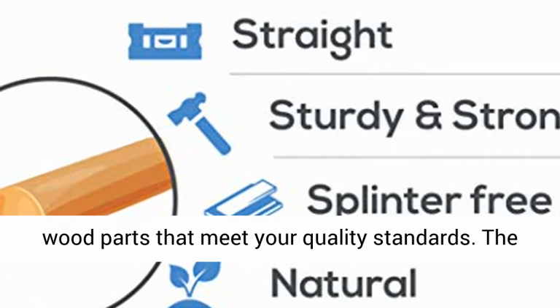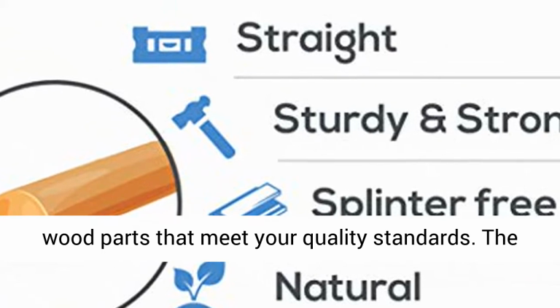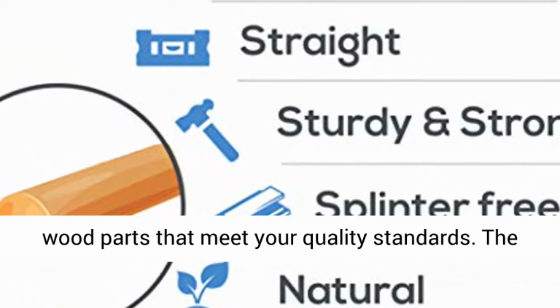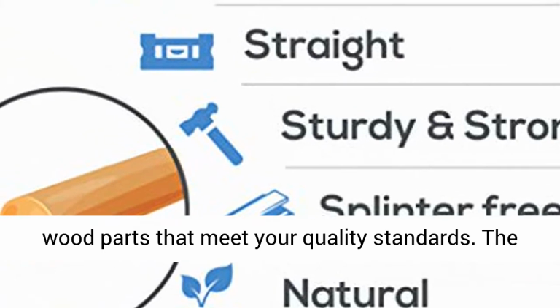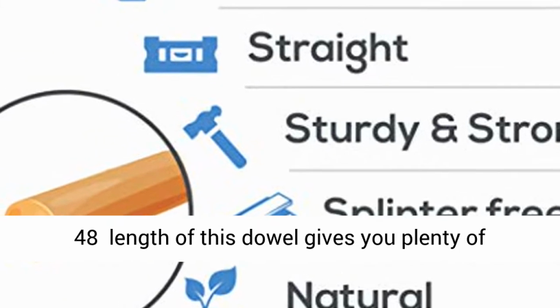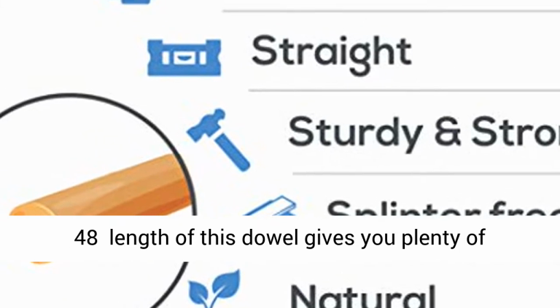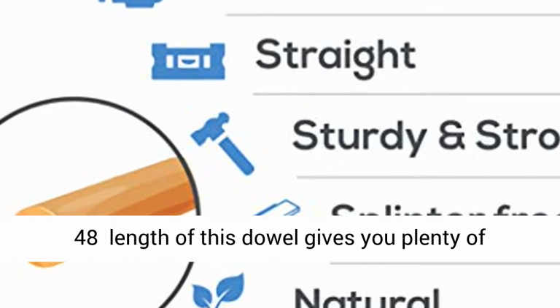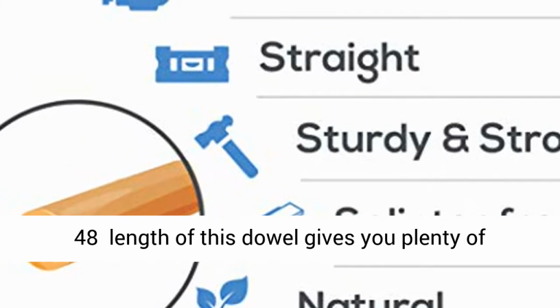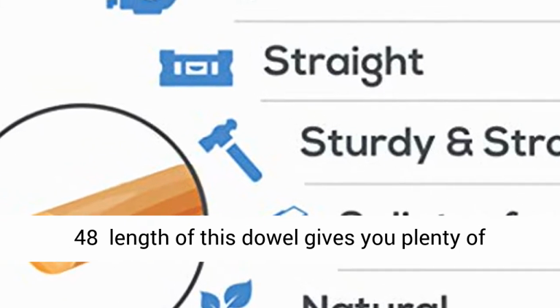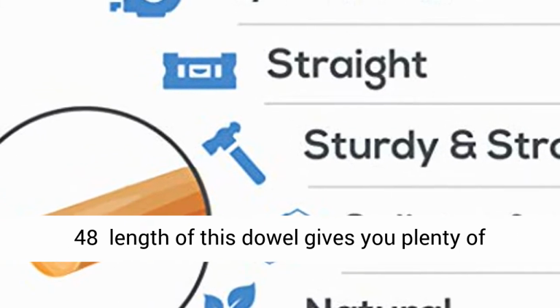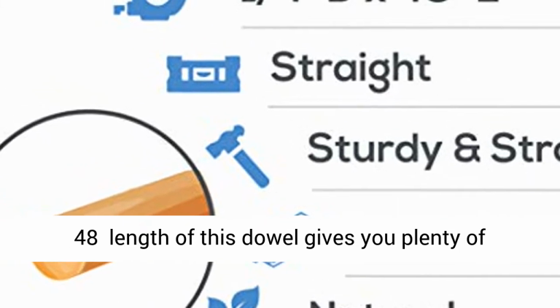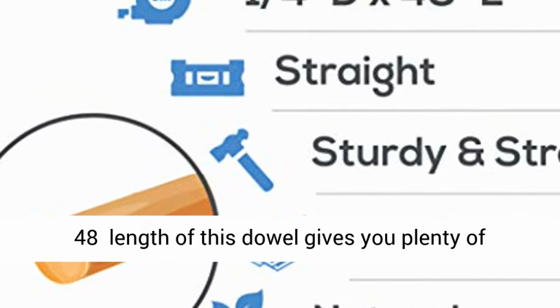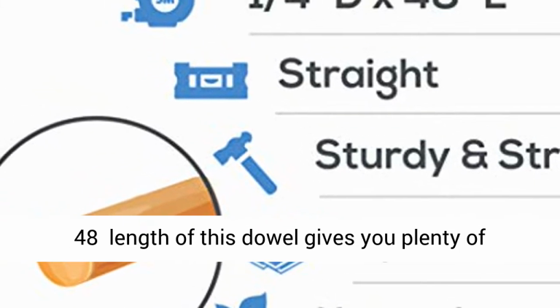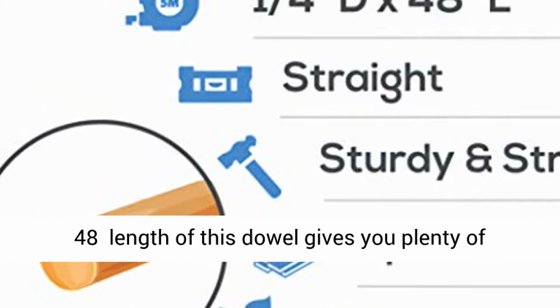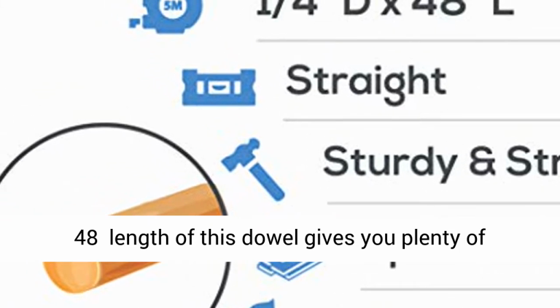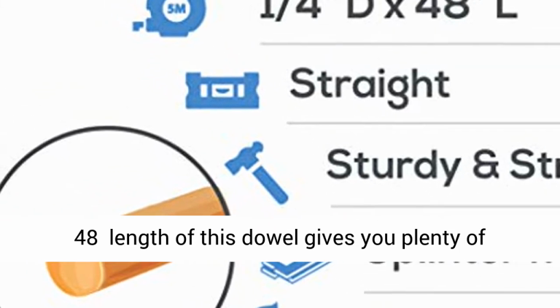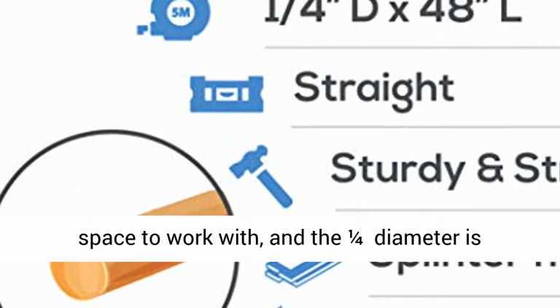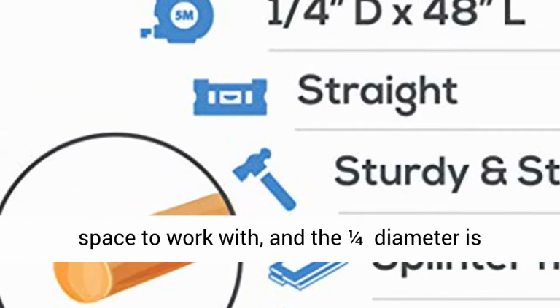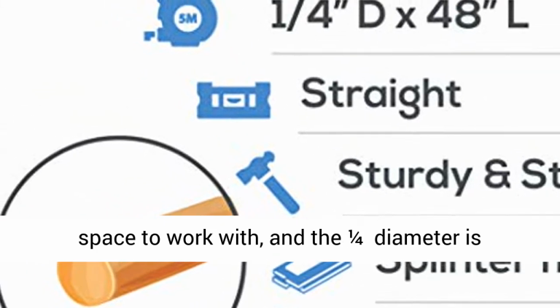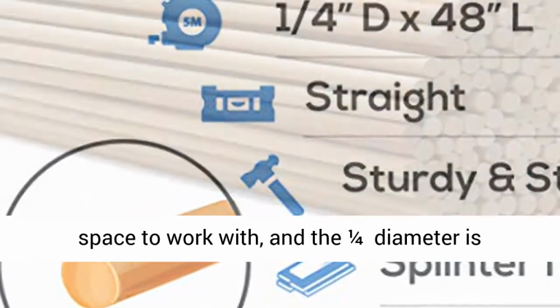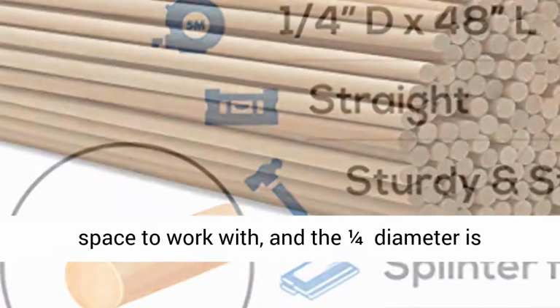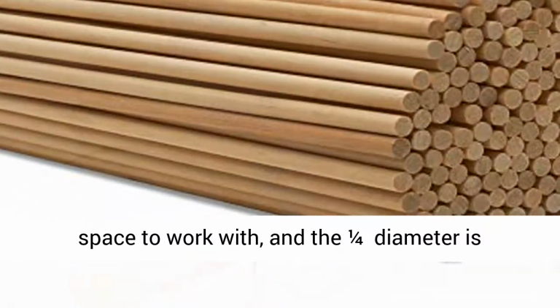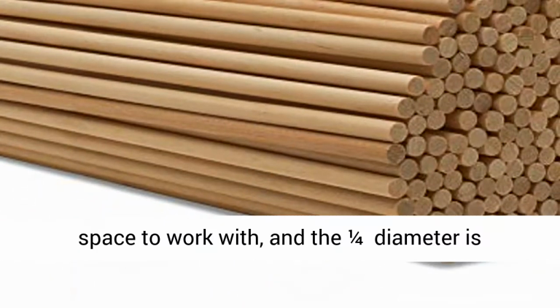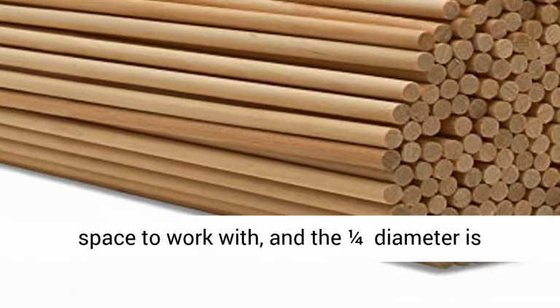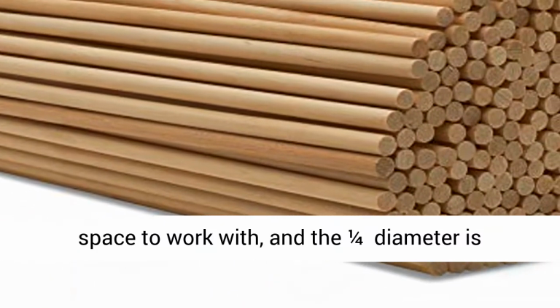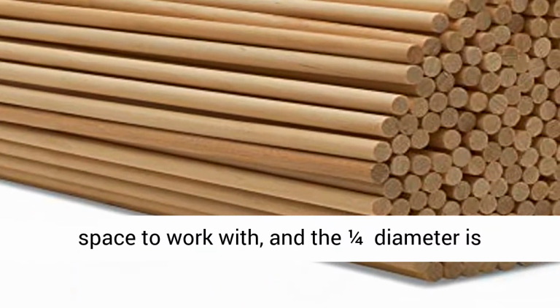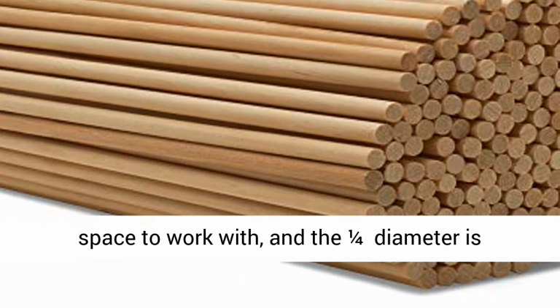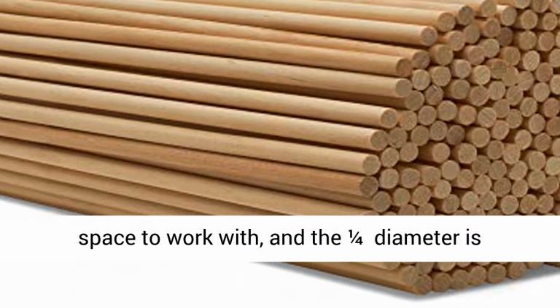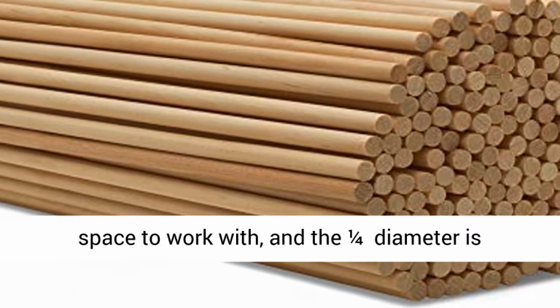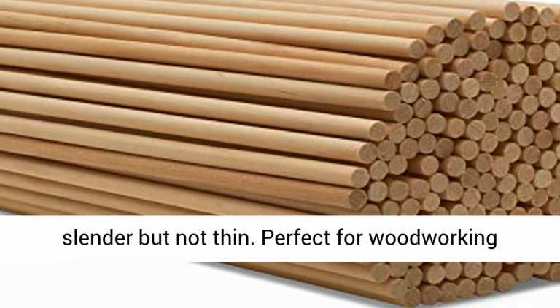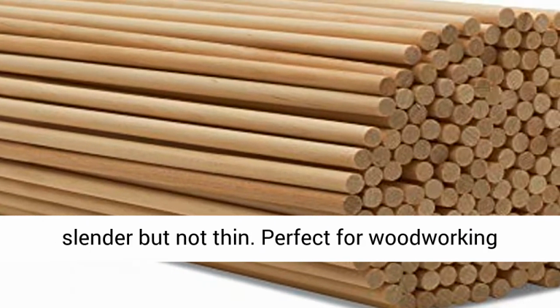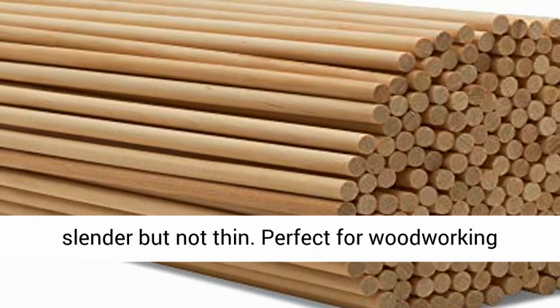The 48-inch length of this dowel gives you plenty of space to work with, and the 1/4-inch diameter is slender but not thin.